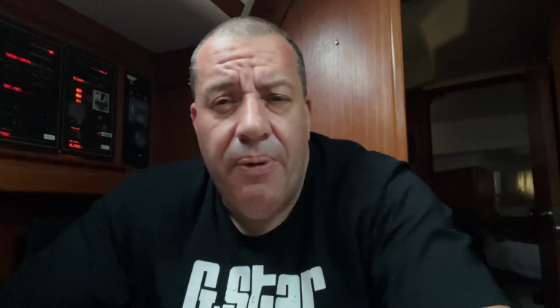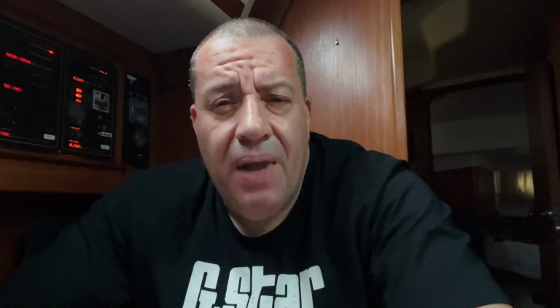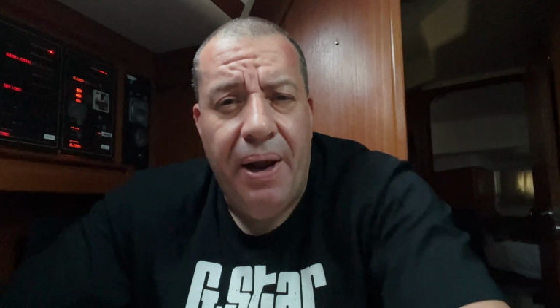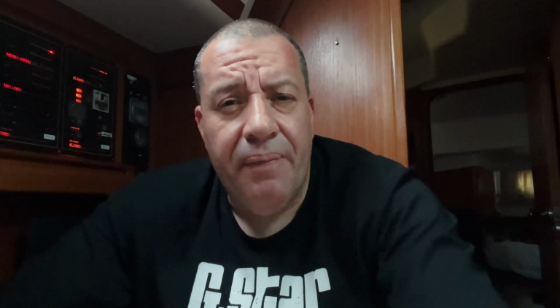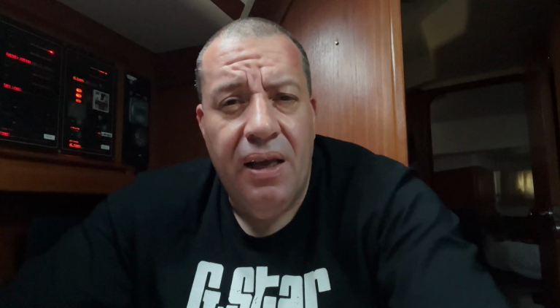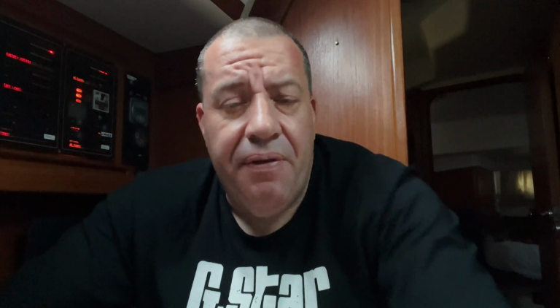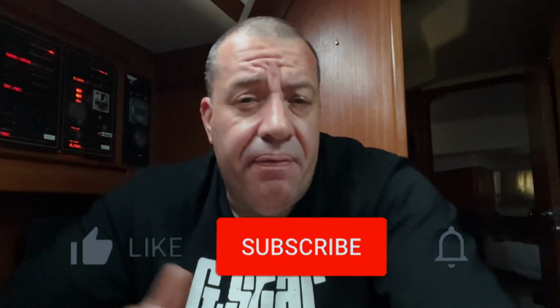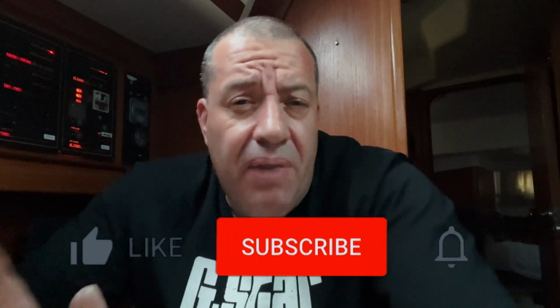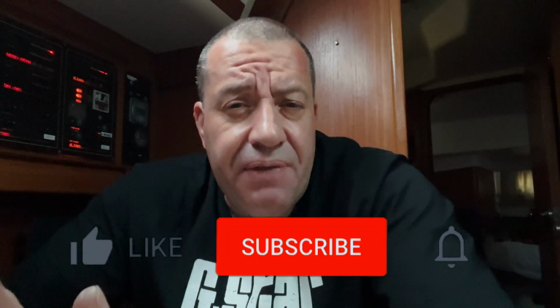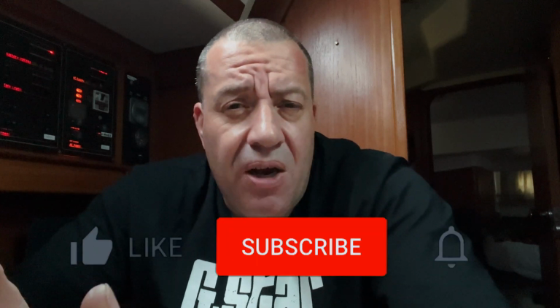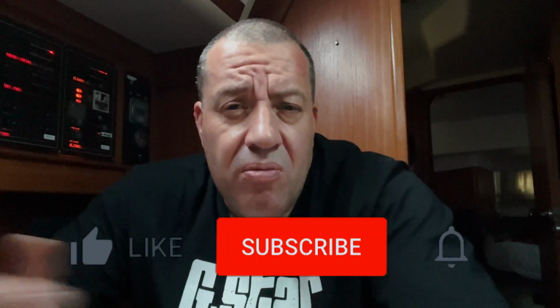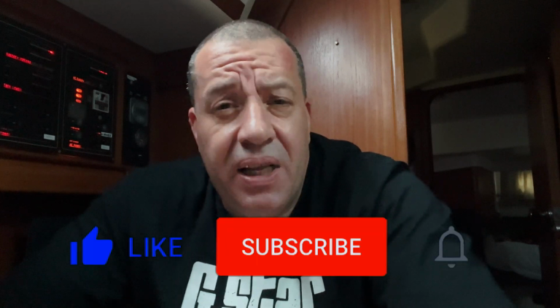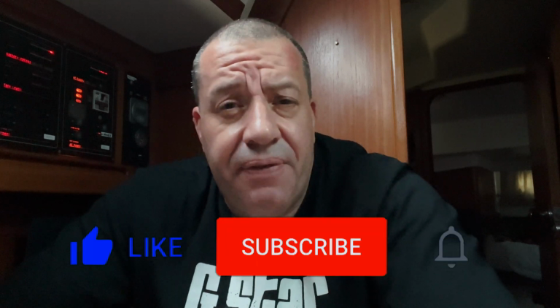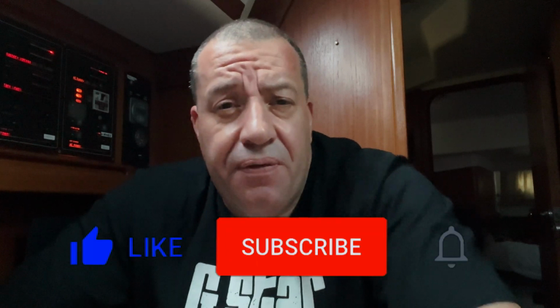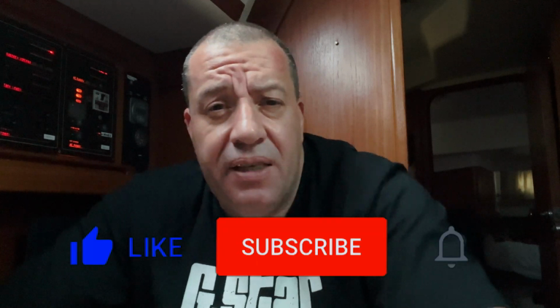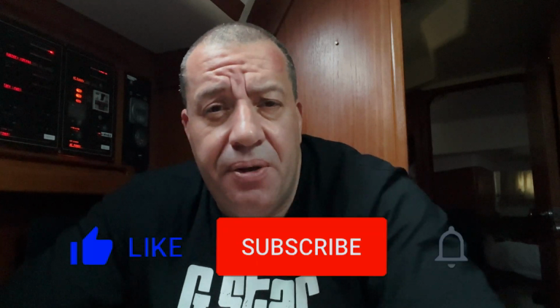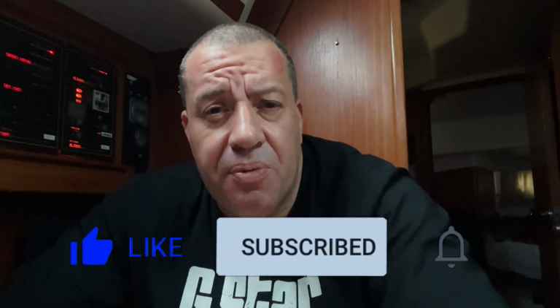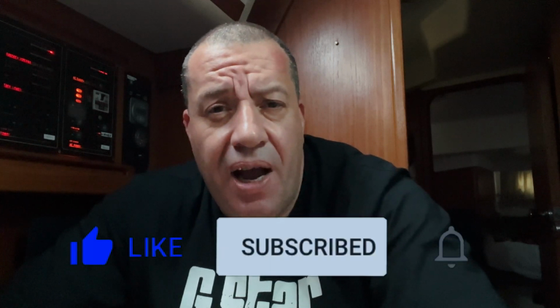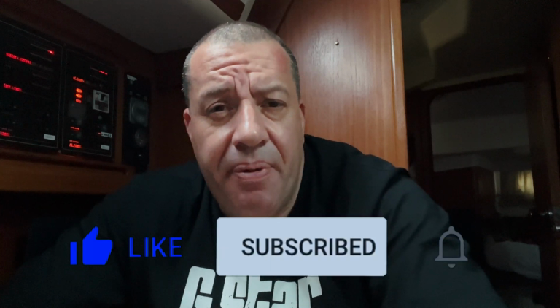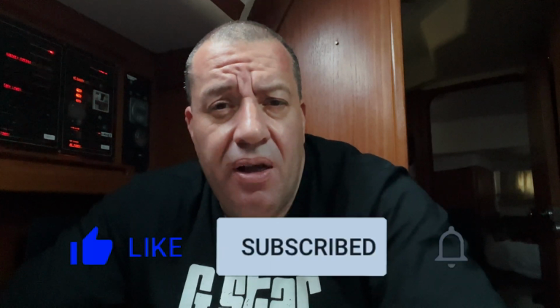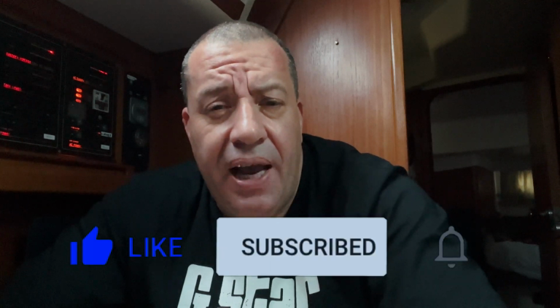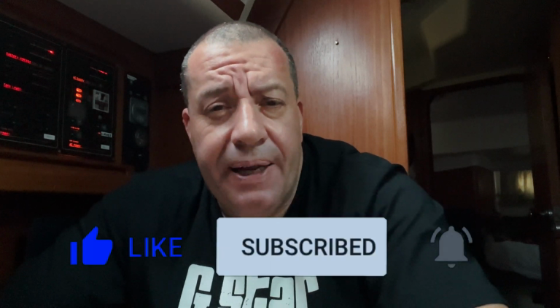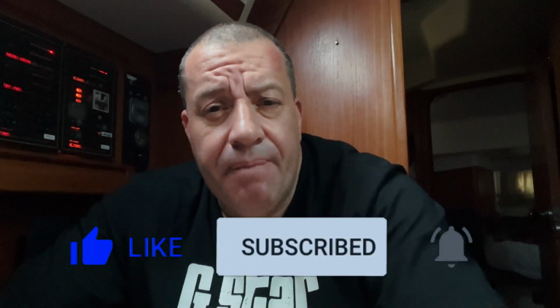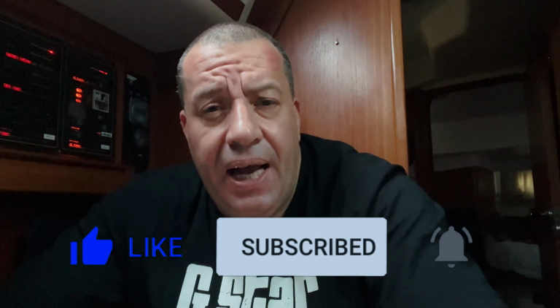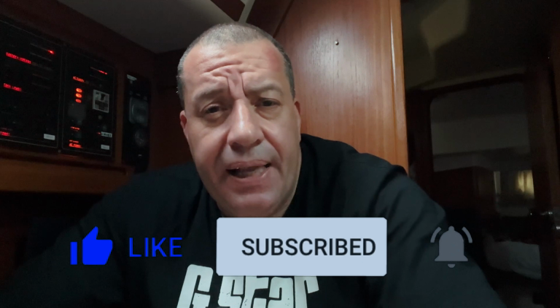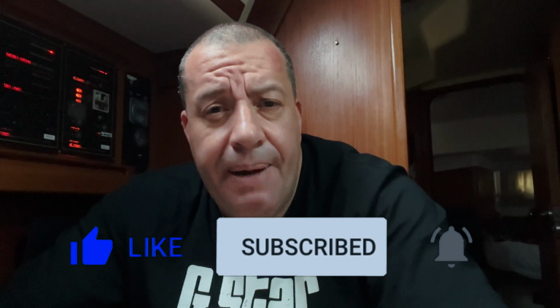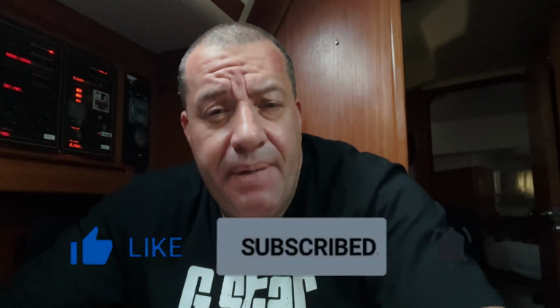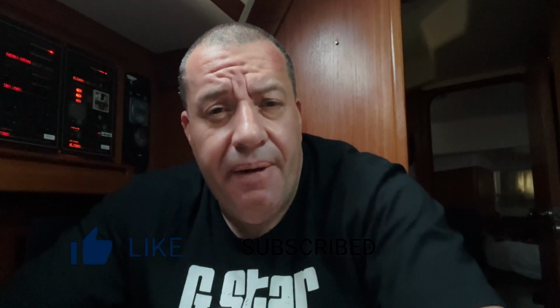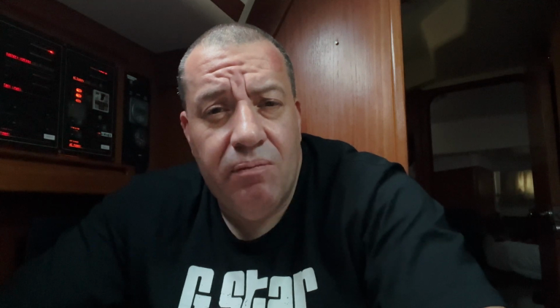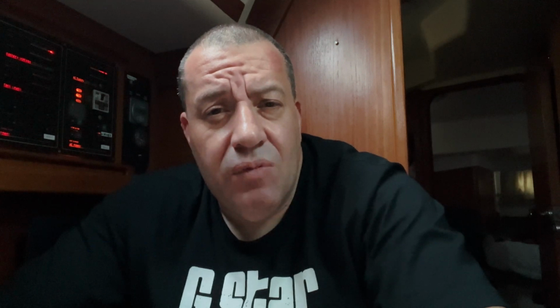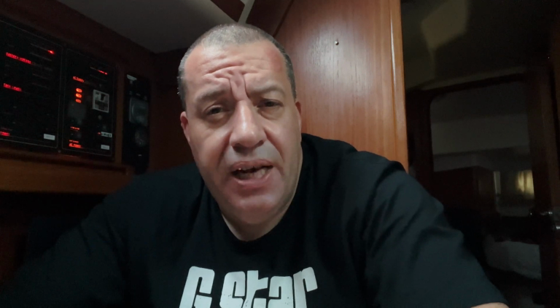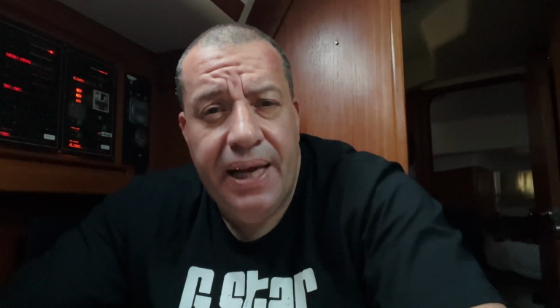Anyway, if you've liked this video, please feel free to subscribe, like, and see you next time.